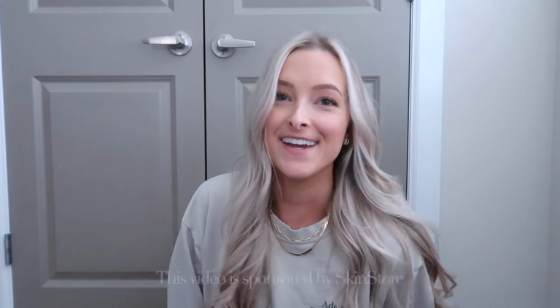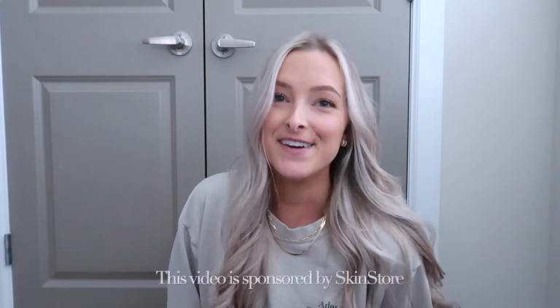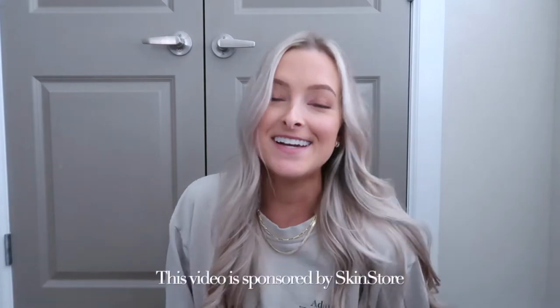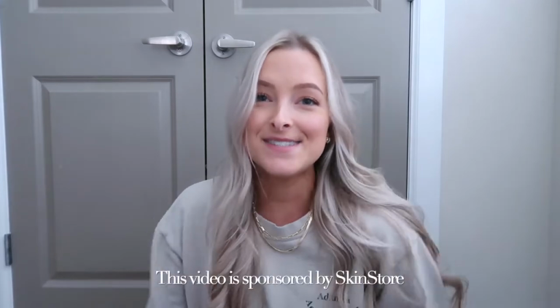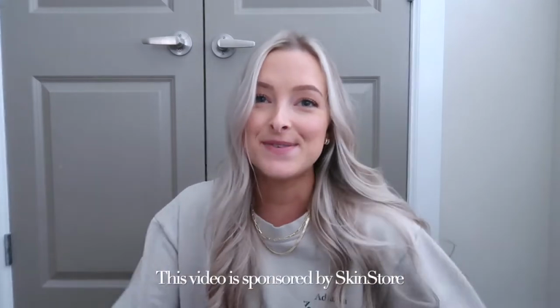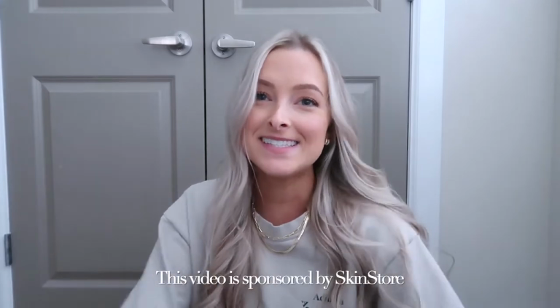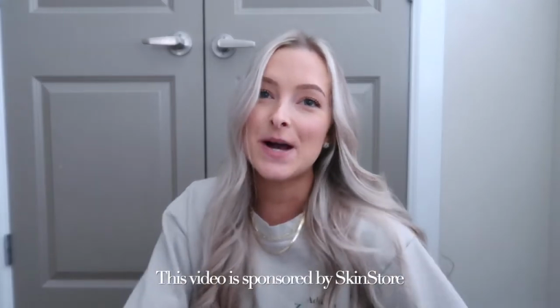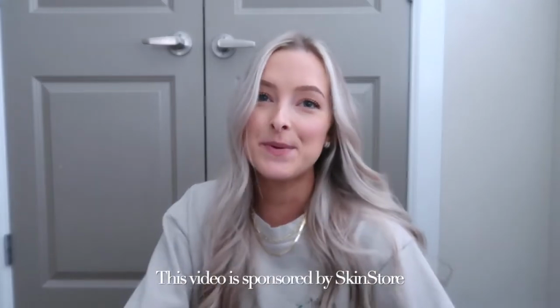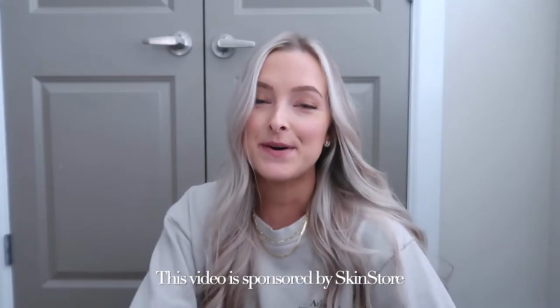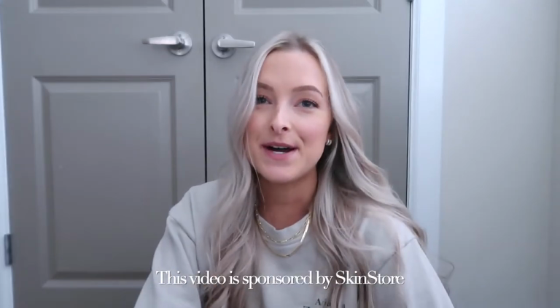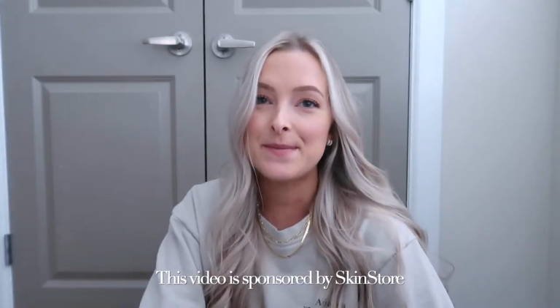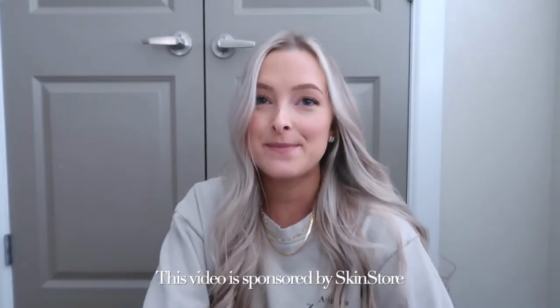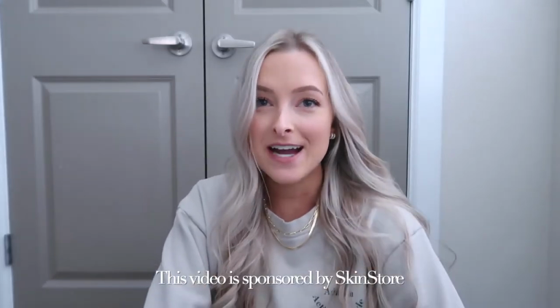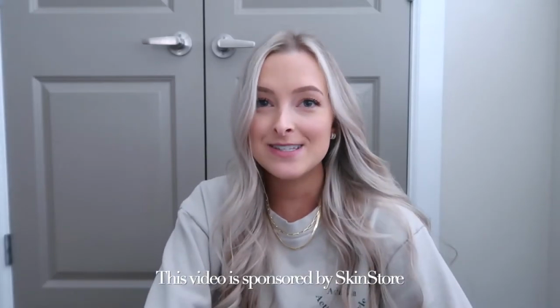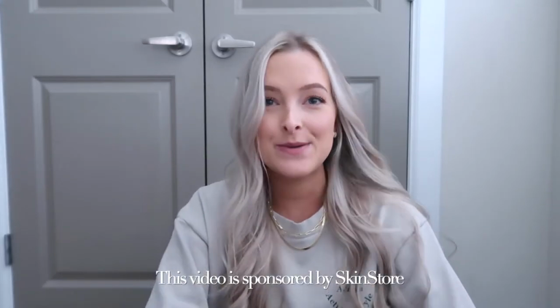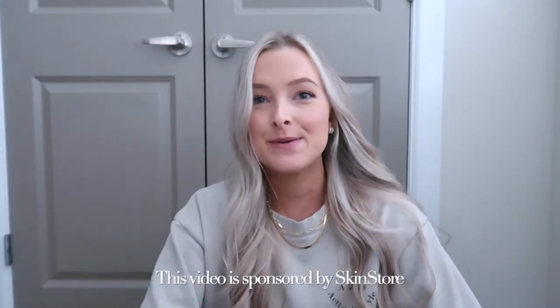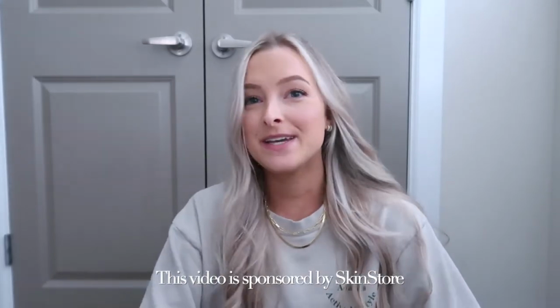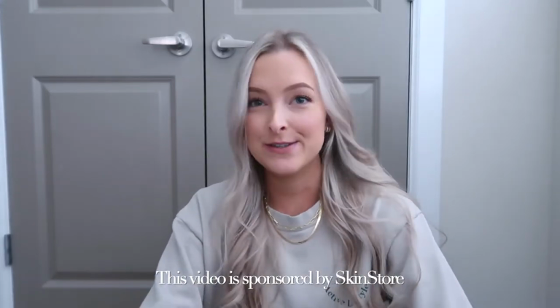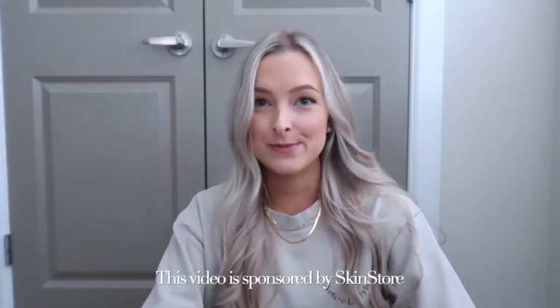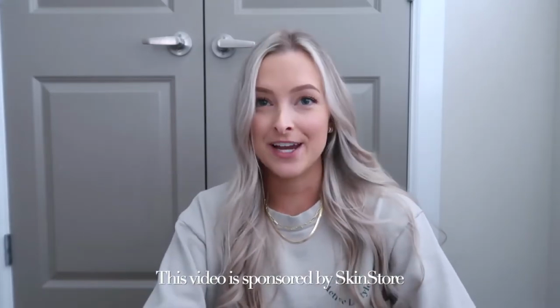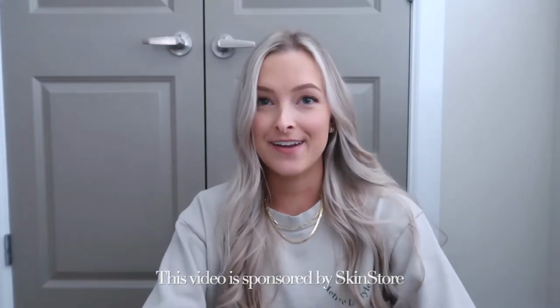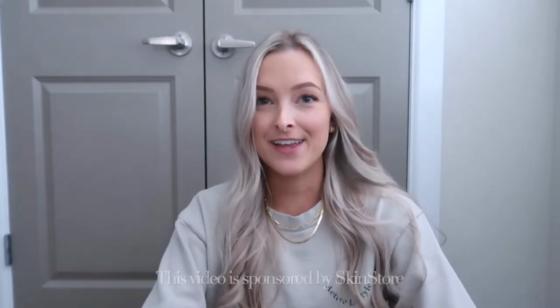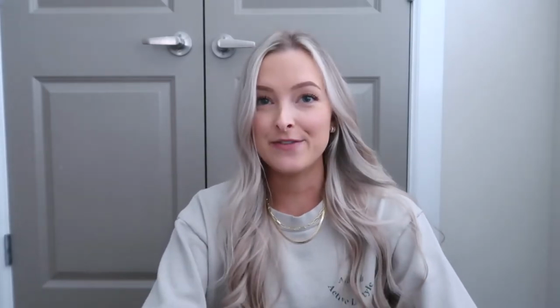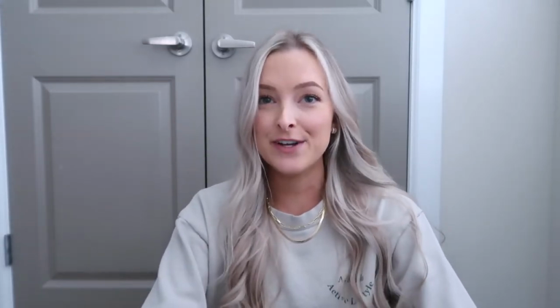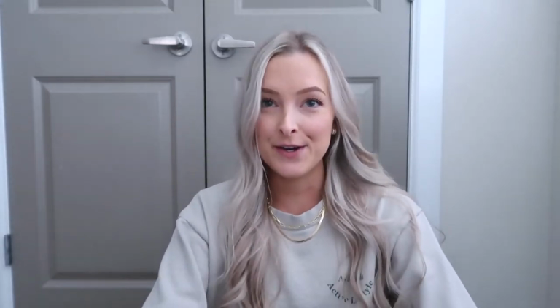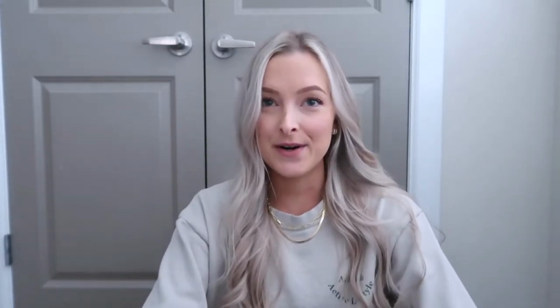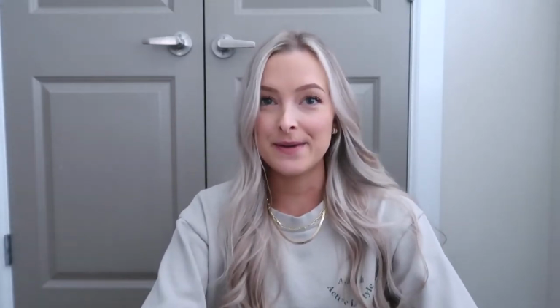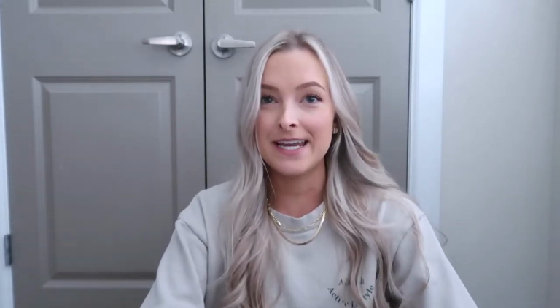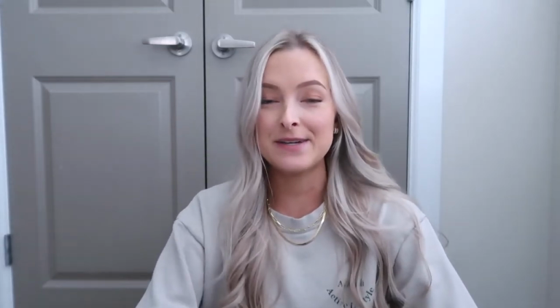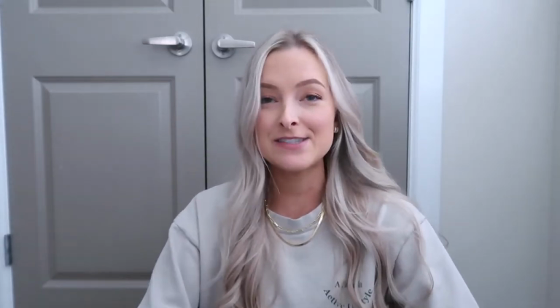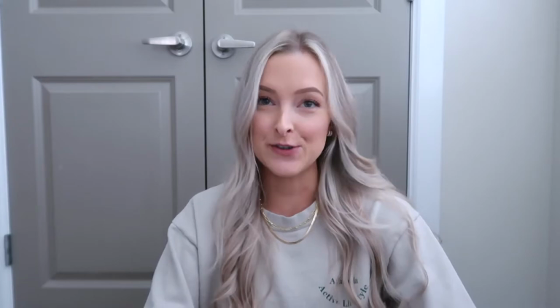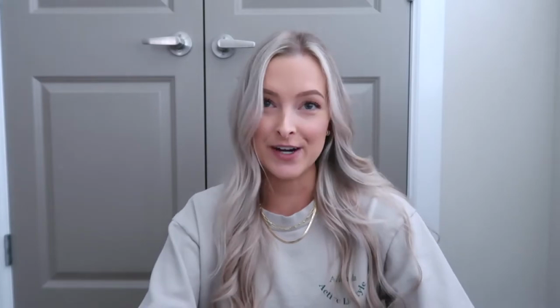Hi you guys, what's up? Welcome back to my YouTube channel. If you're new, my name is Lauren.